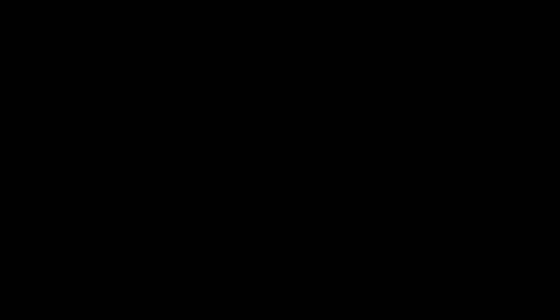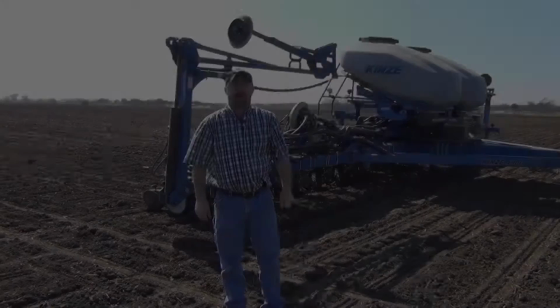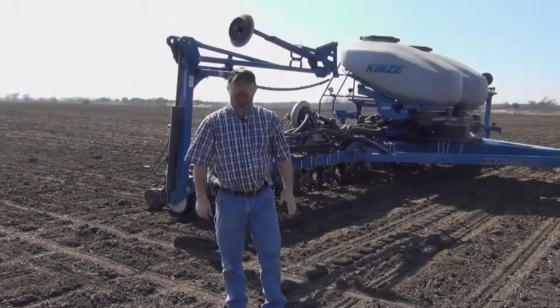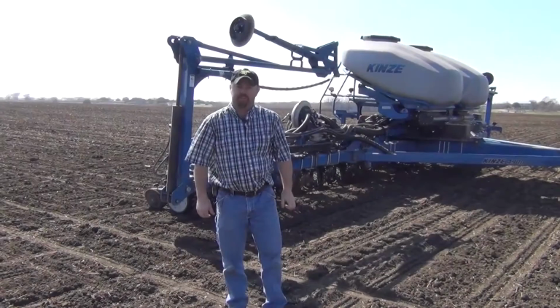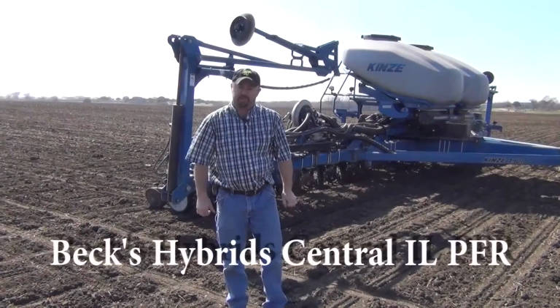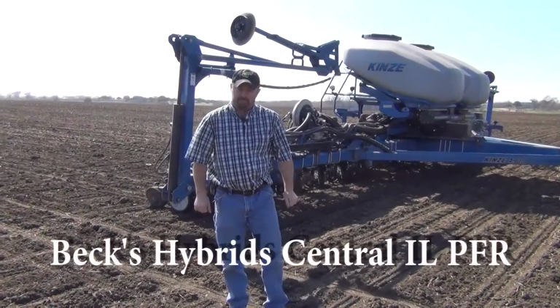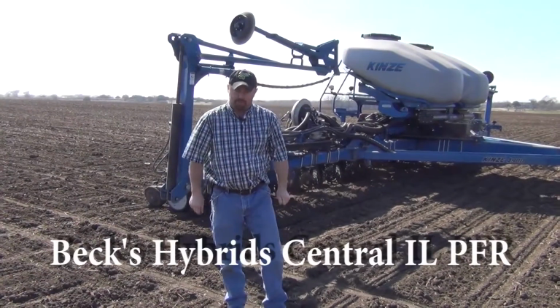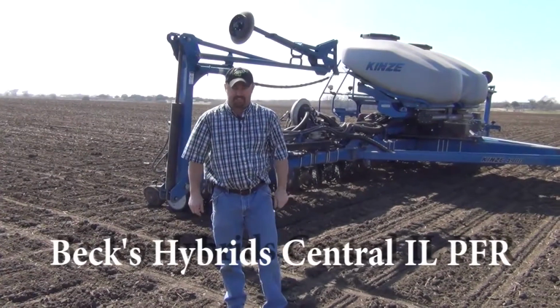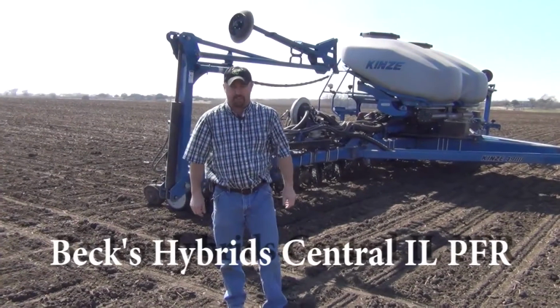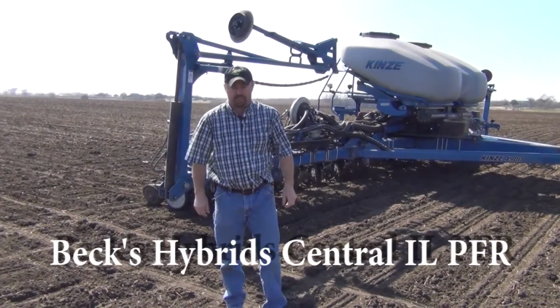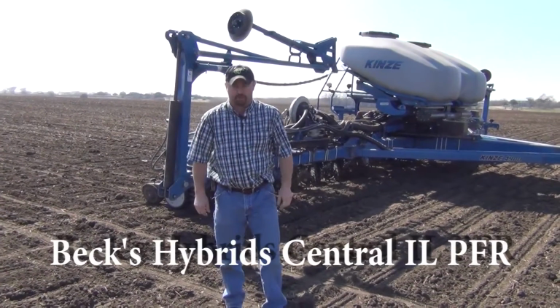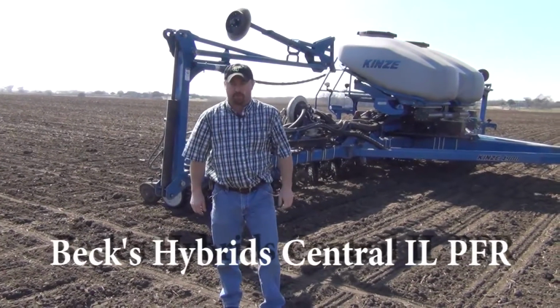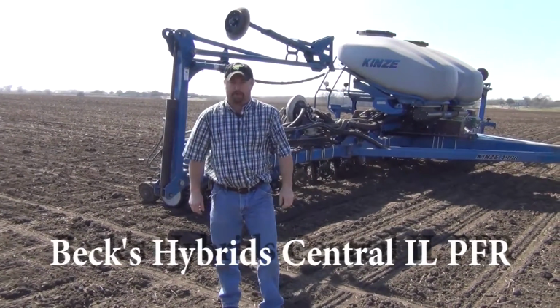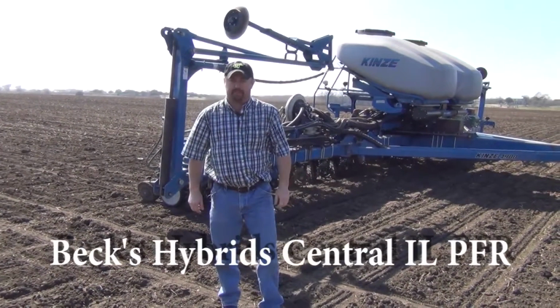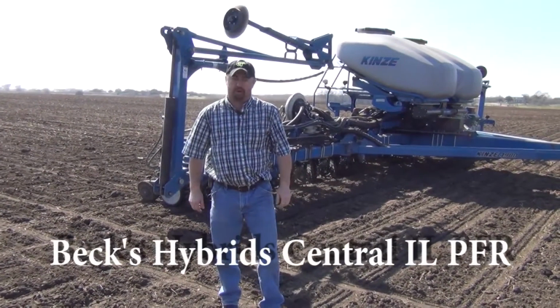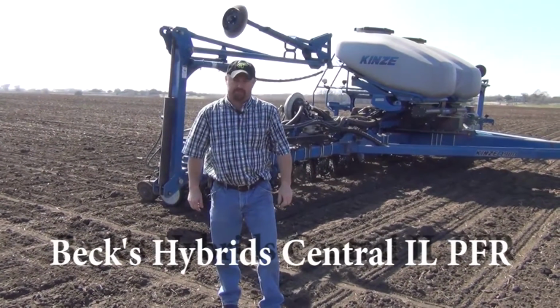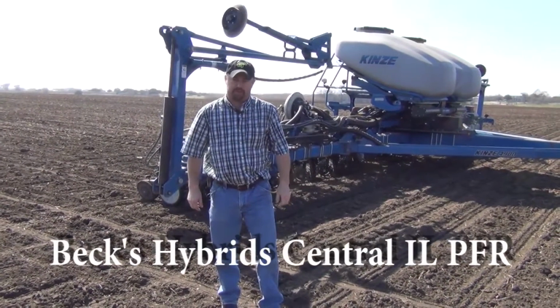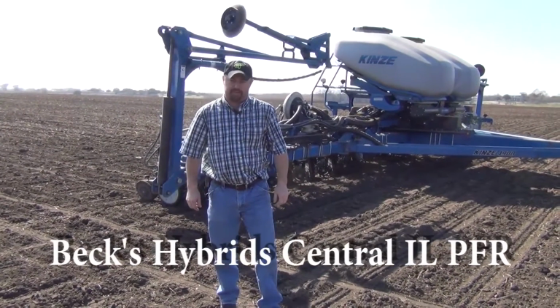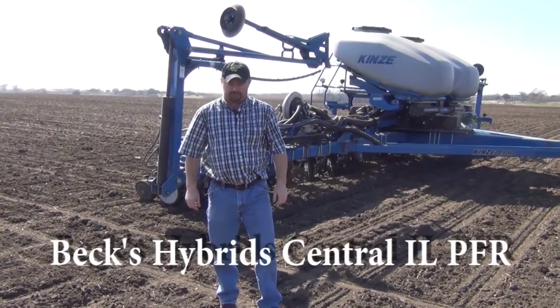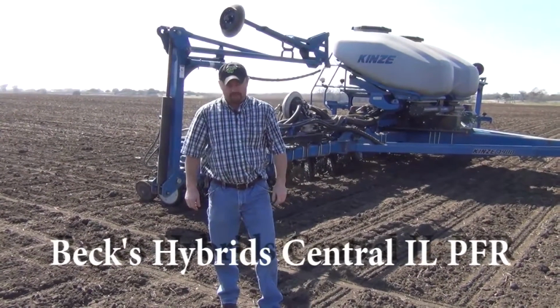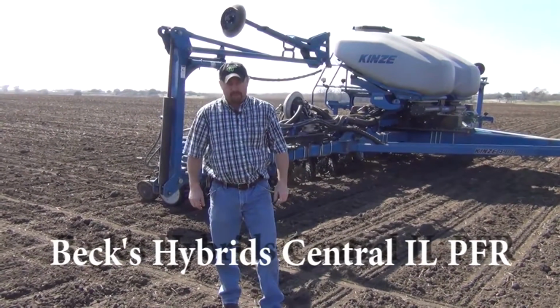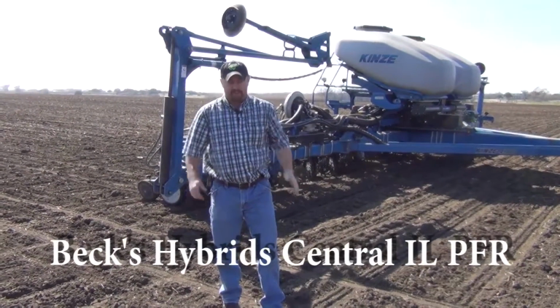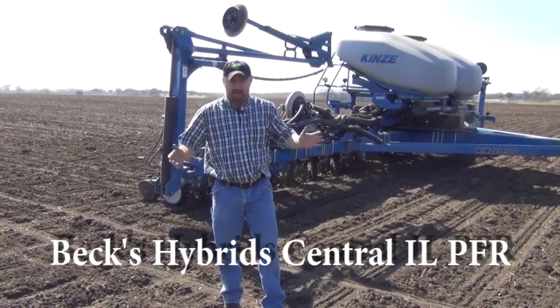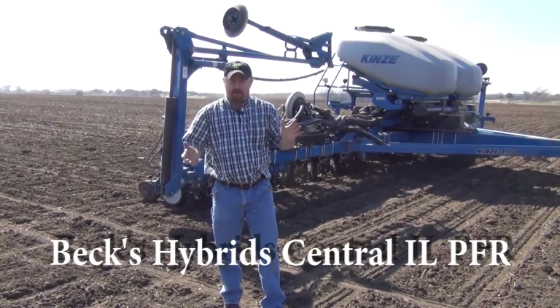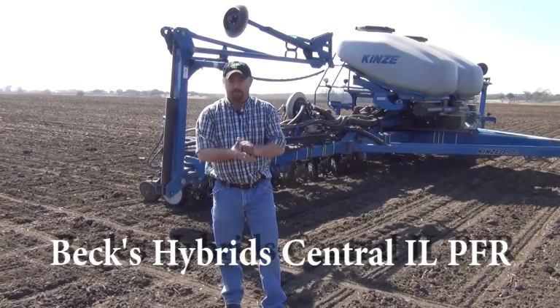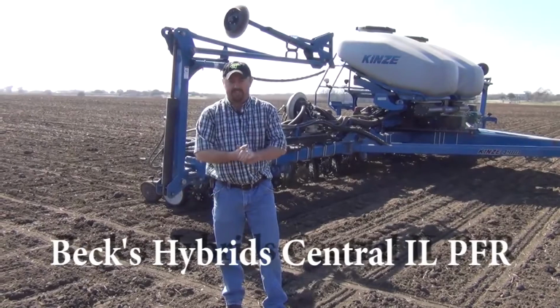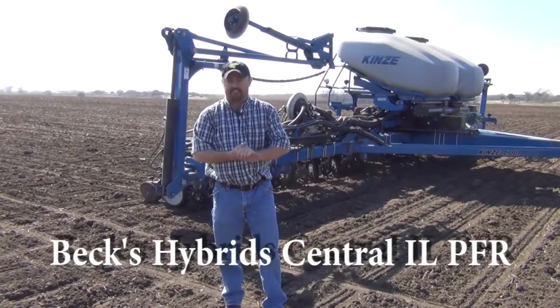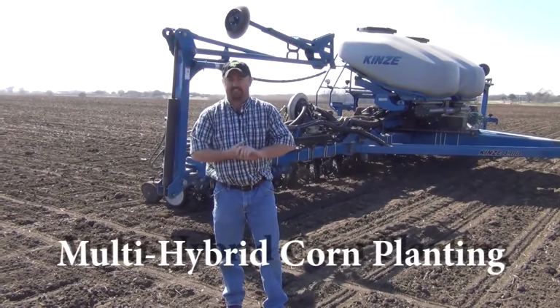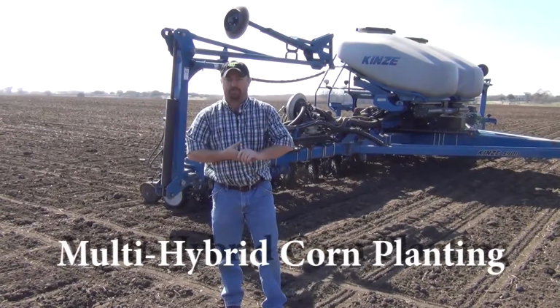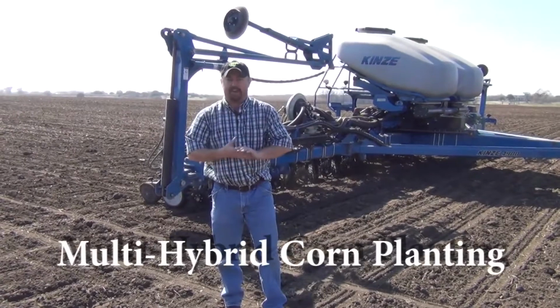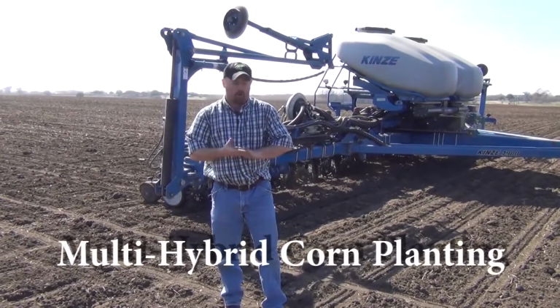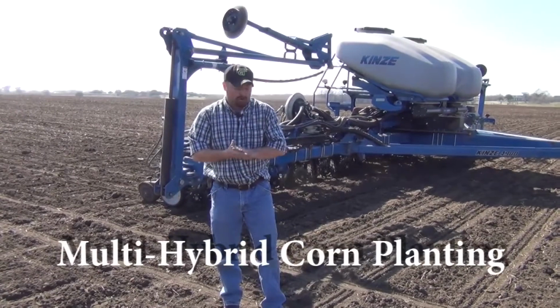Hi, my name is Jason Webster. I'm Beck's Hybrid Central Illinois Practical Farm Research Director. Today we are in Moody, Texas and we're planting corn.